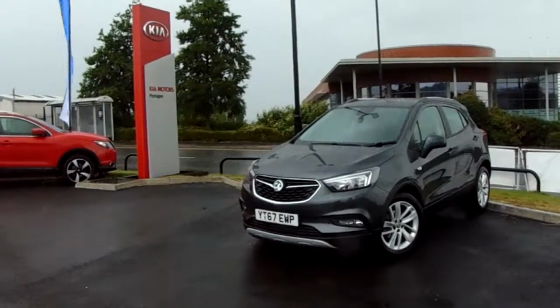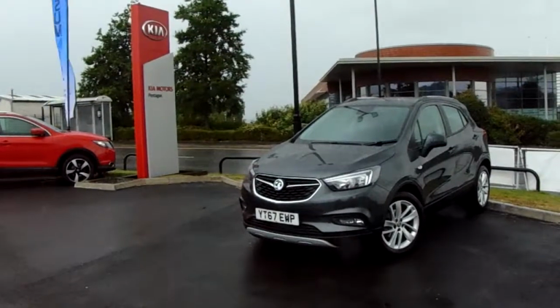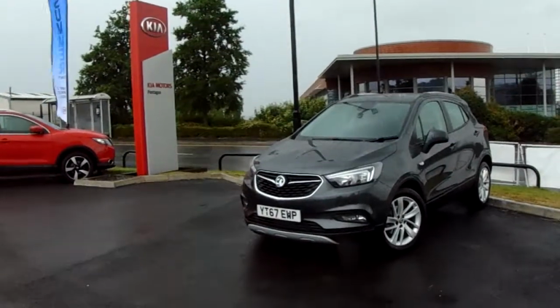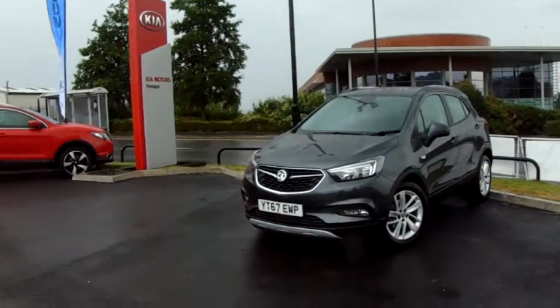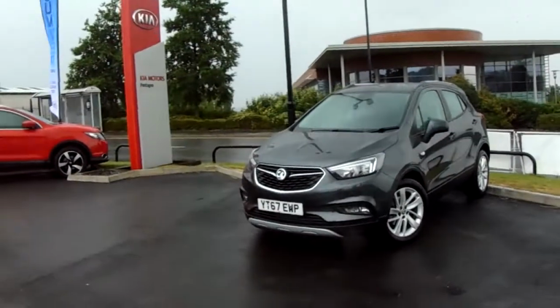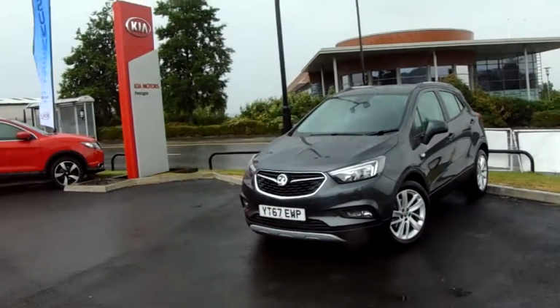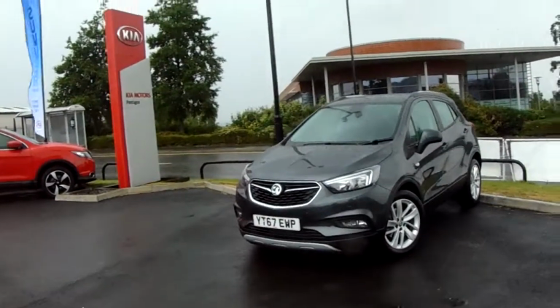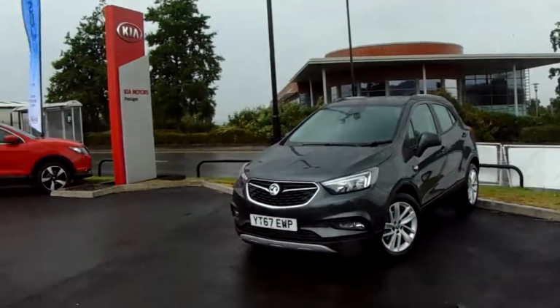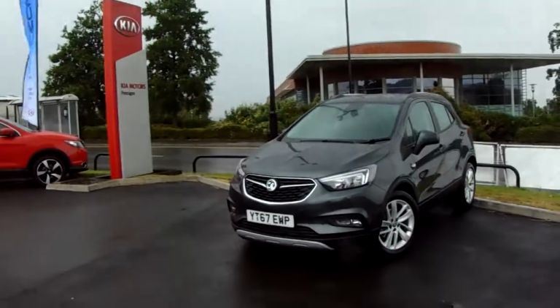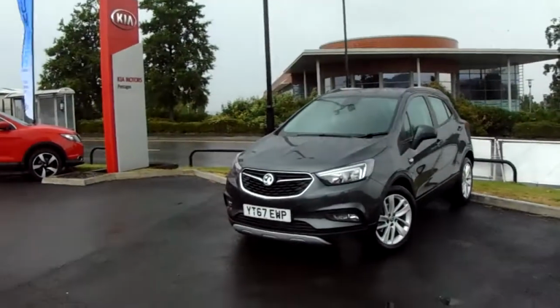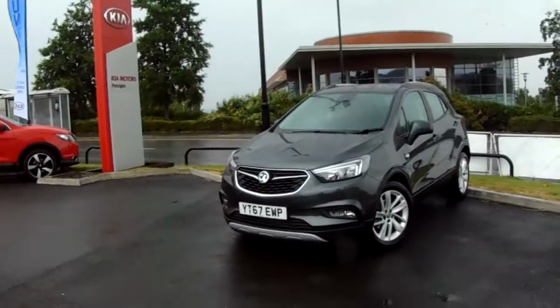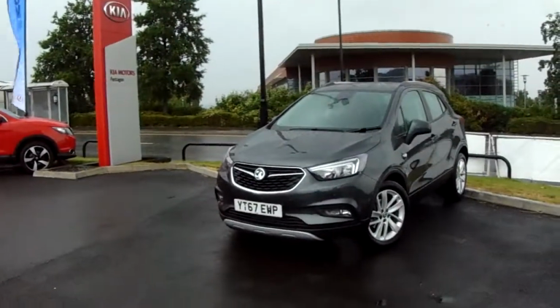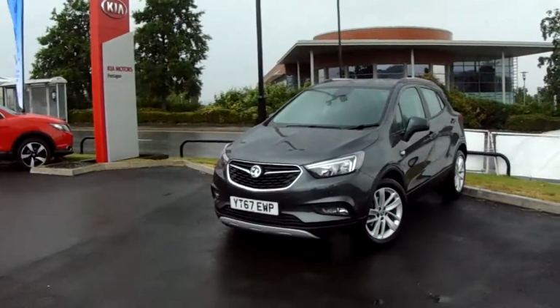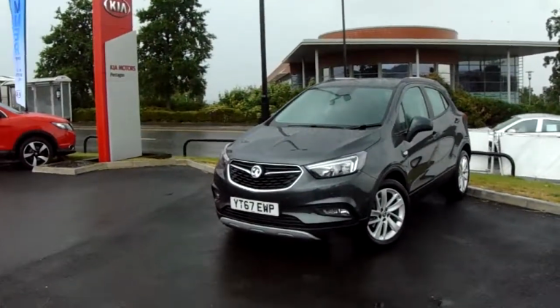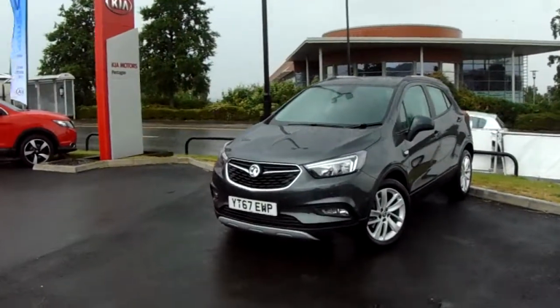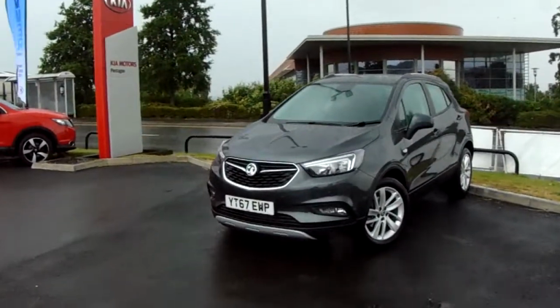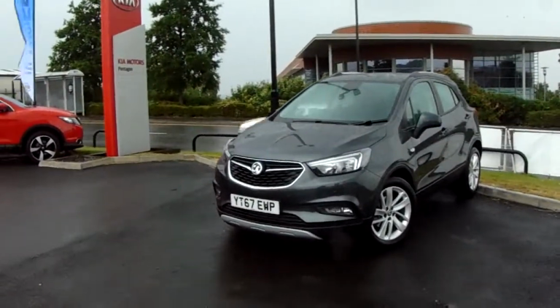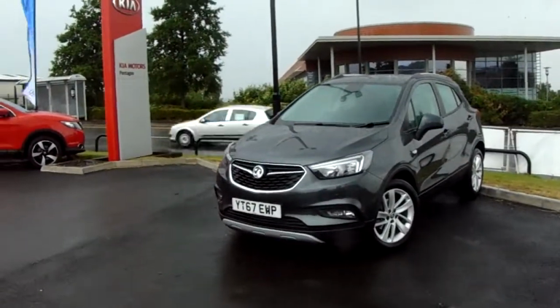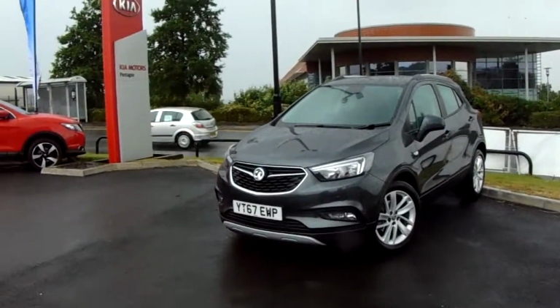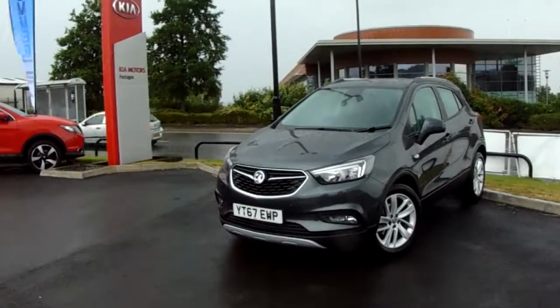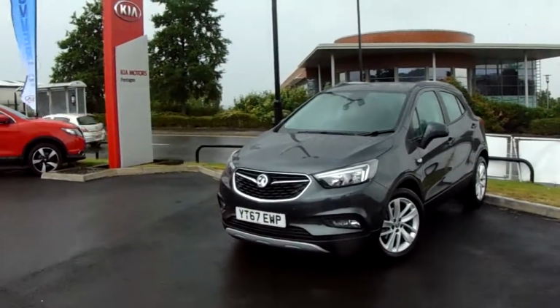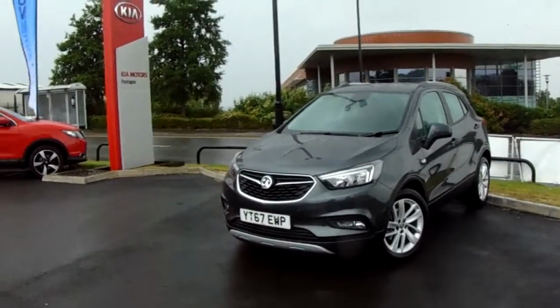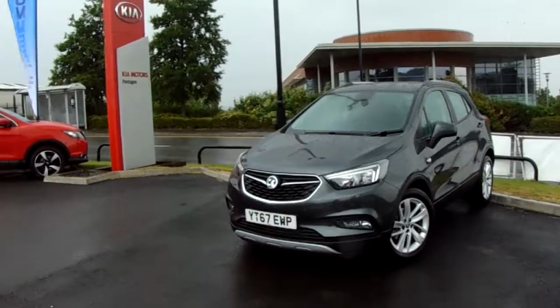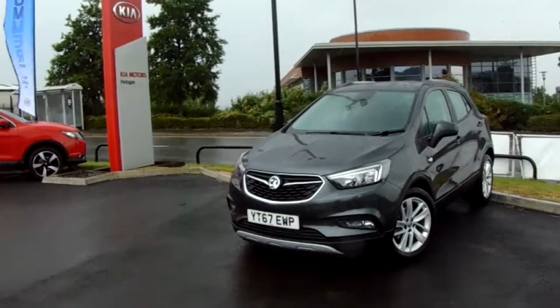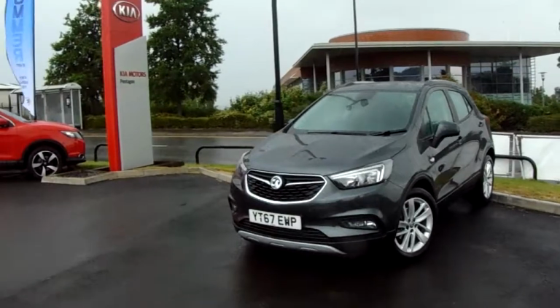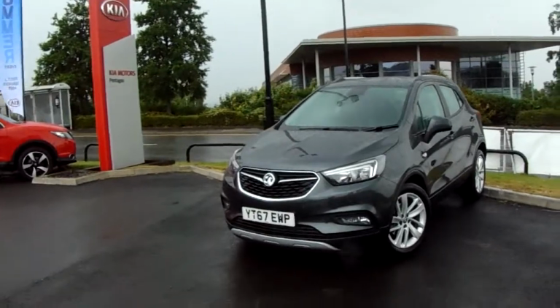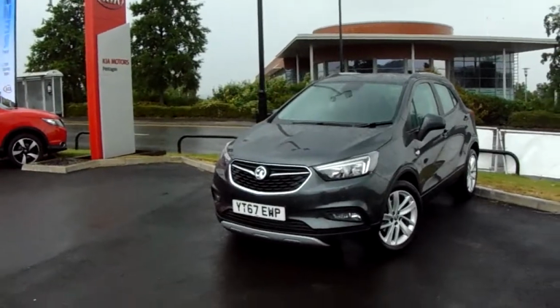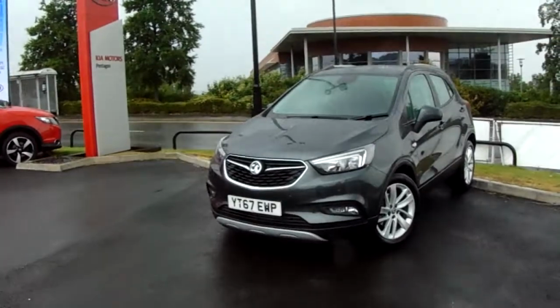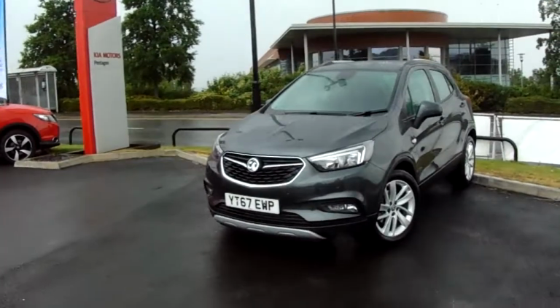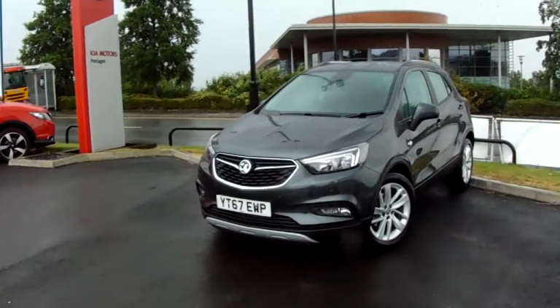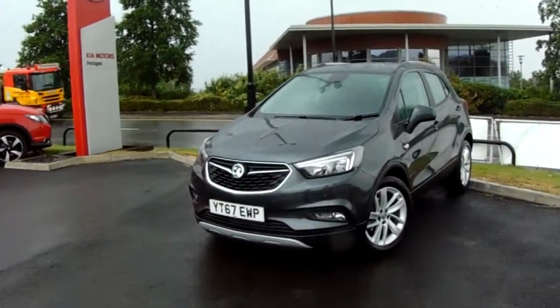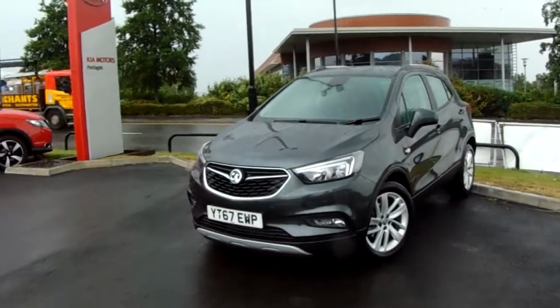Hello and welcome to Pentagon Parkway. I'm Lewis and today I'm going to be showing you our 67-plate Vauxhall Mokka X.